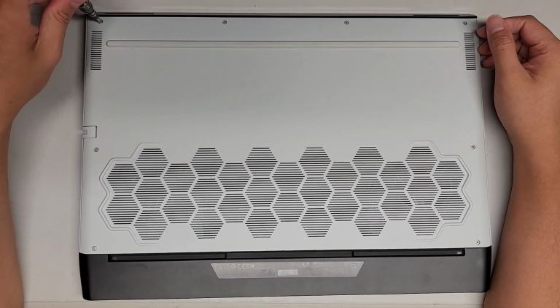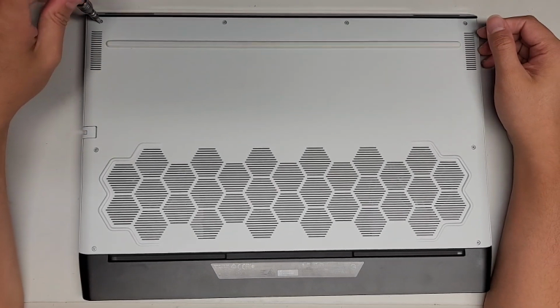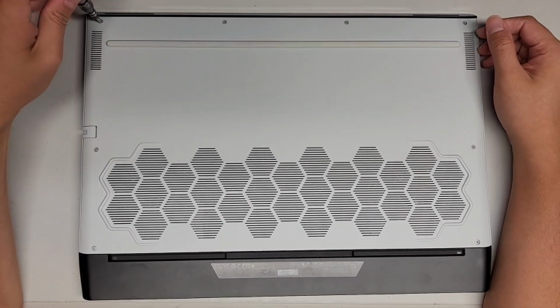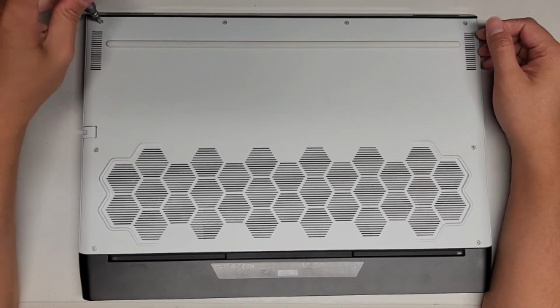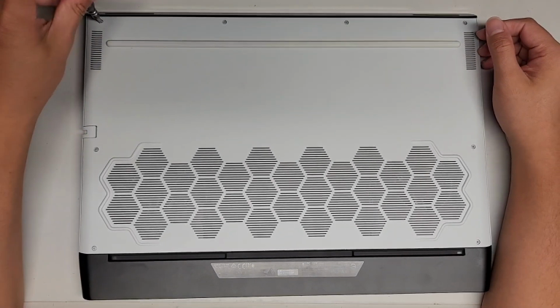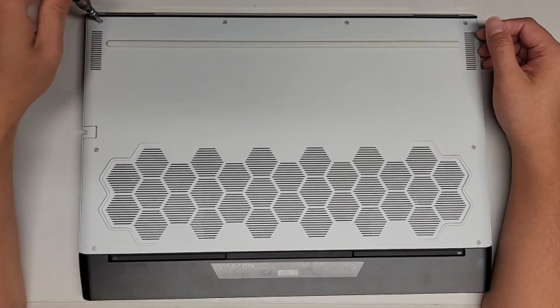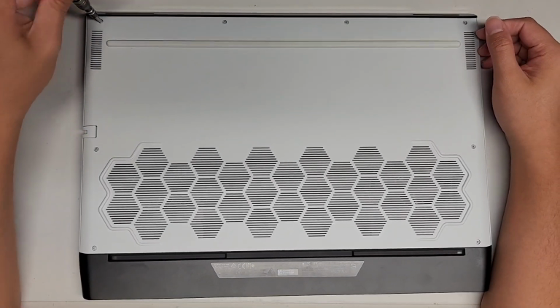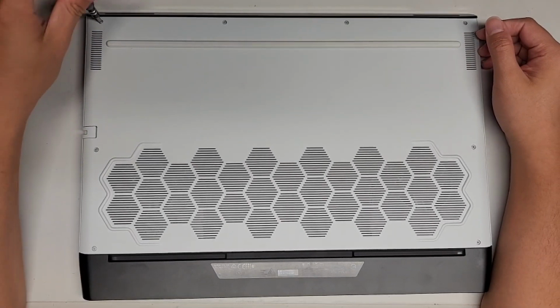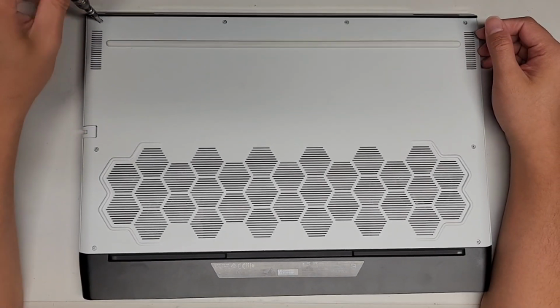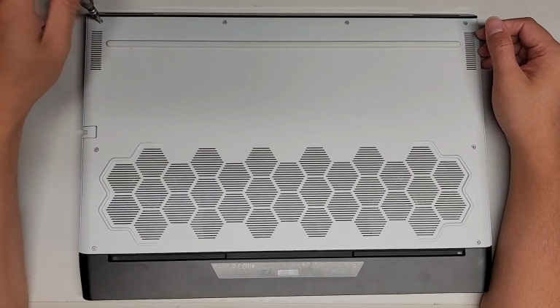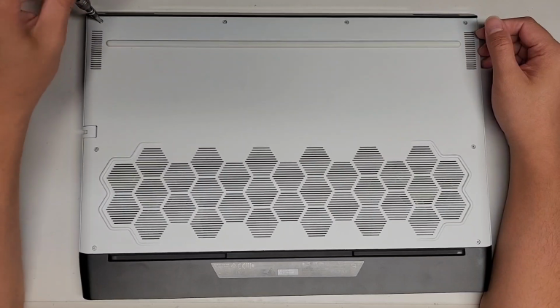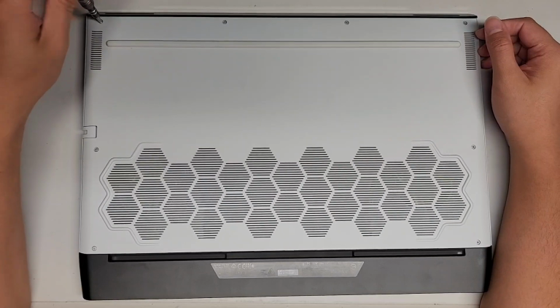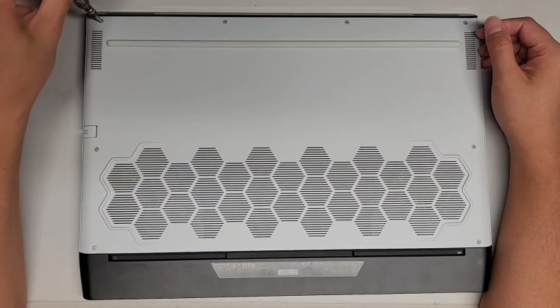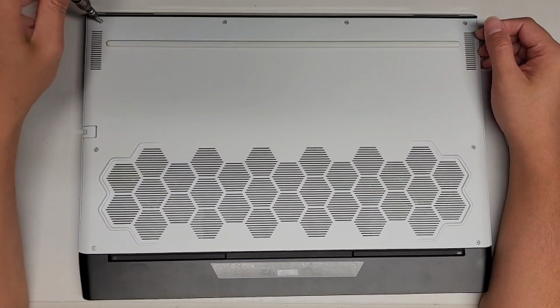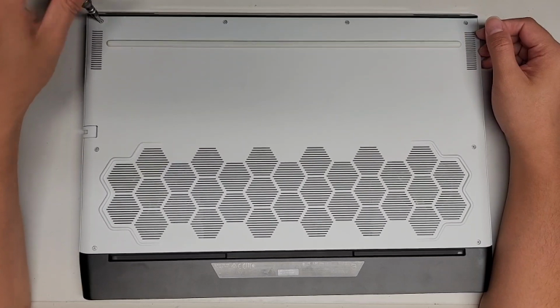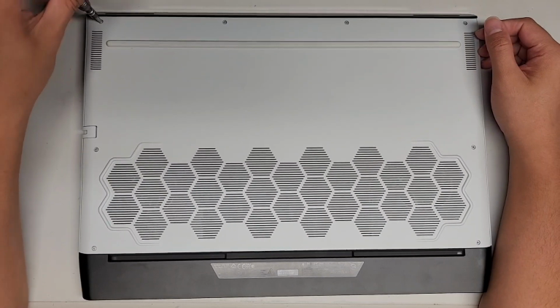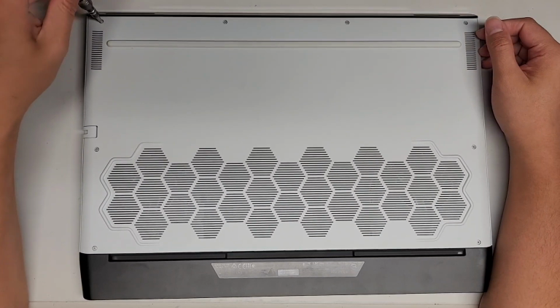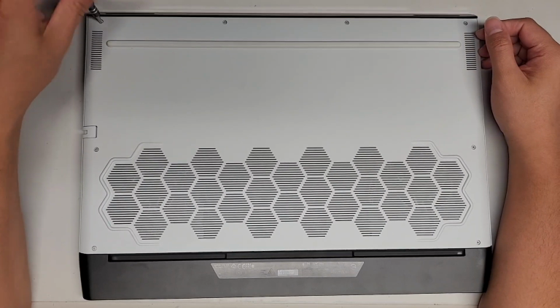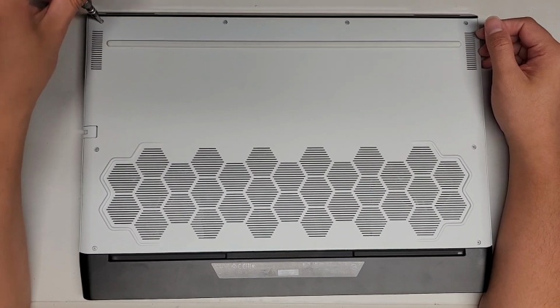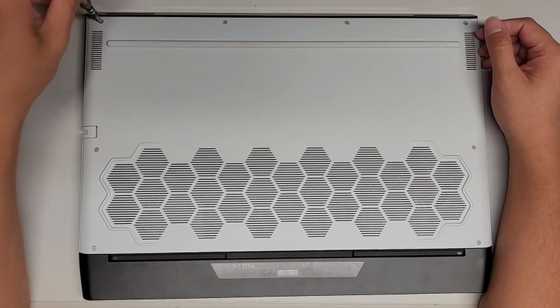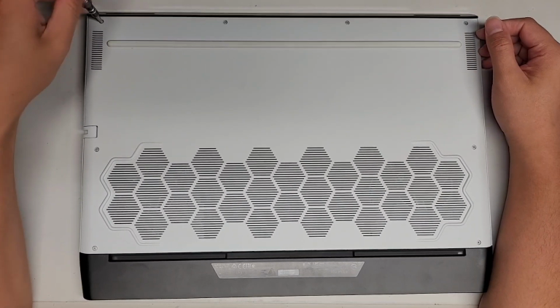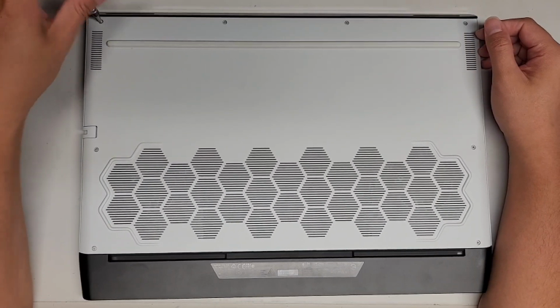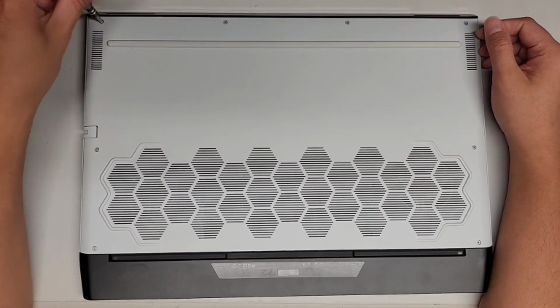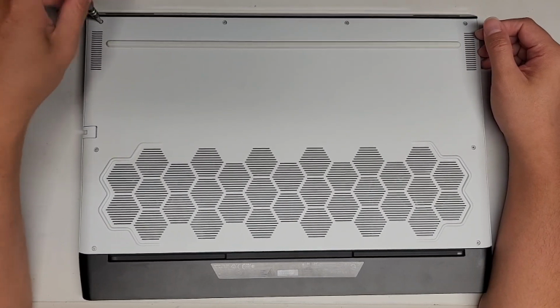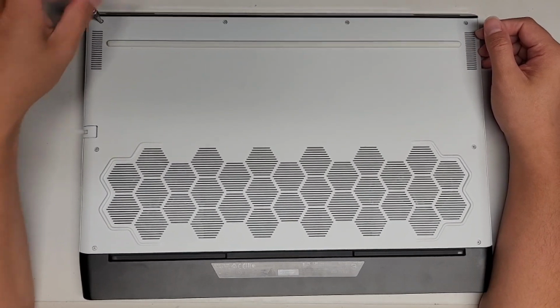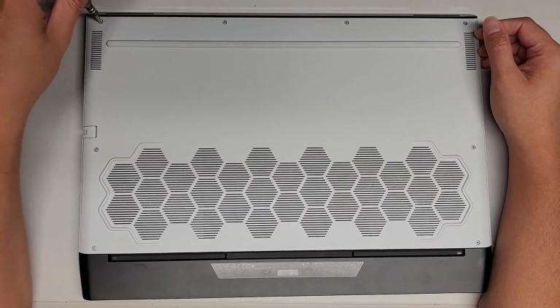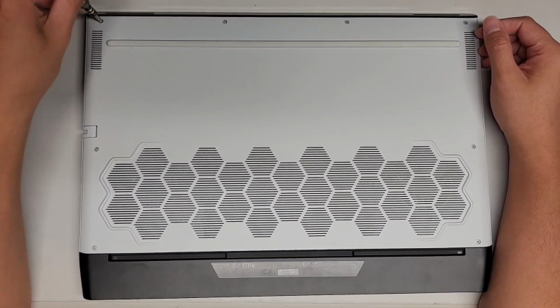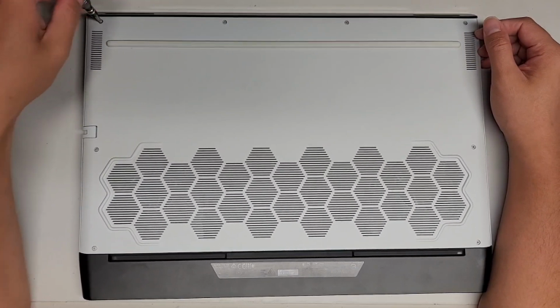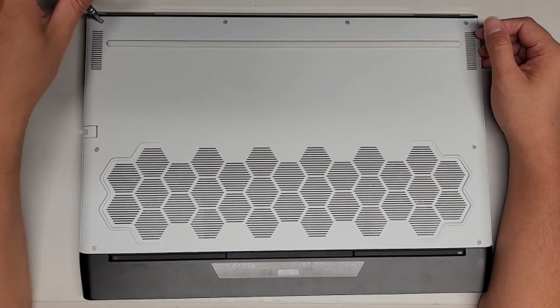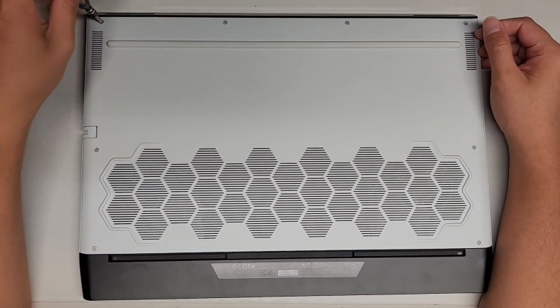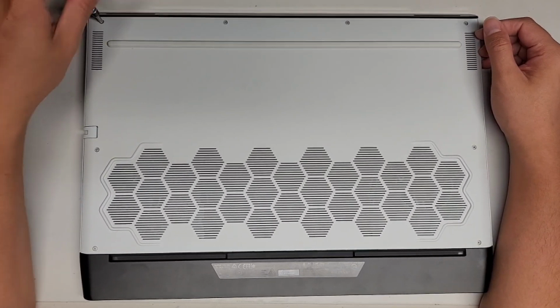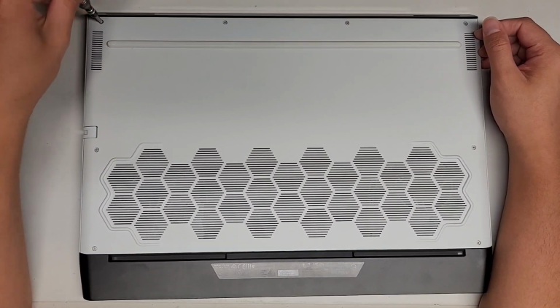You want to keep the screws in order because they can be different size, shape, and length. So let's go ahead and remove the screws.